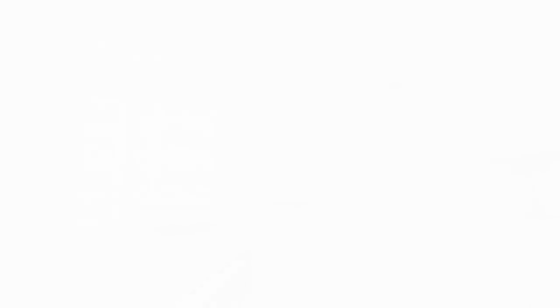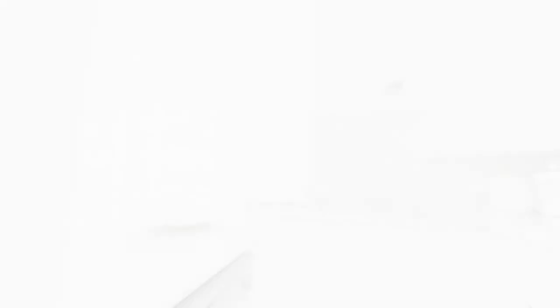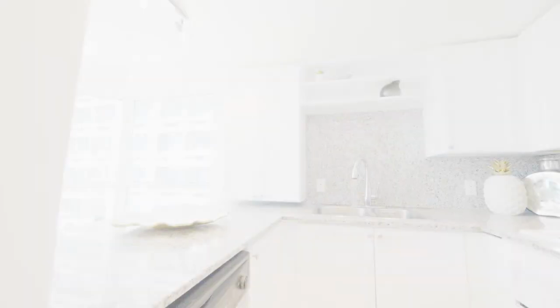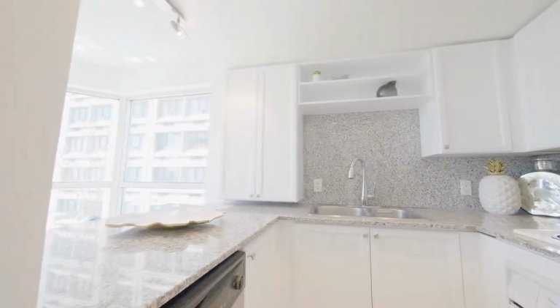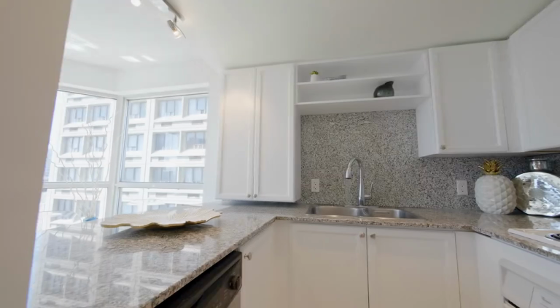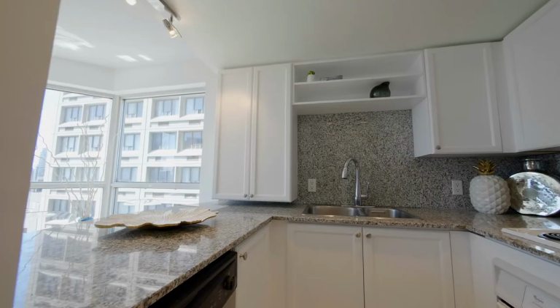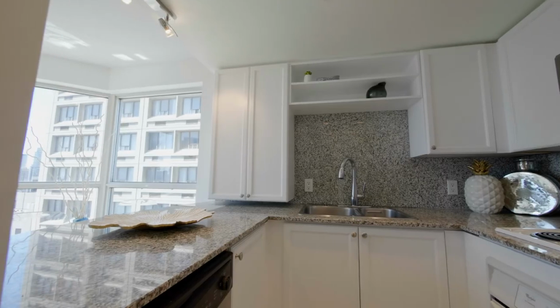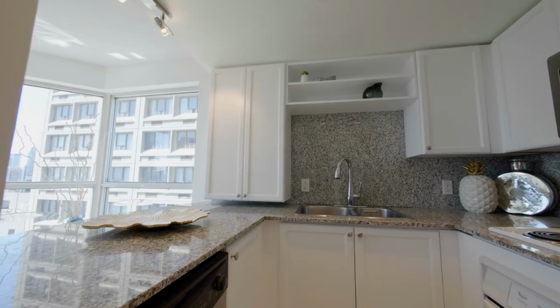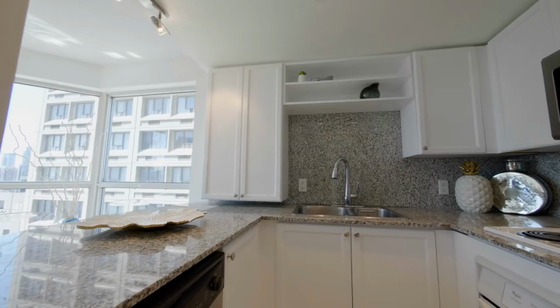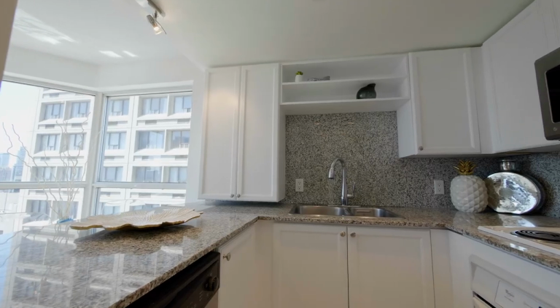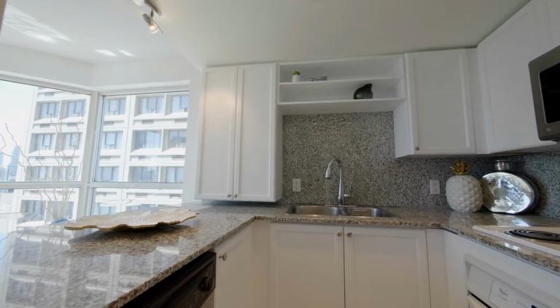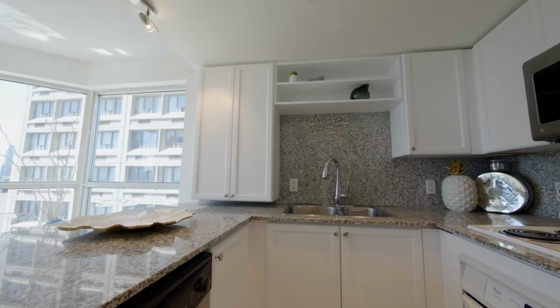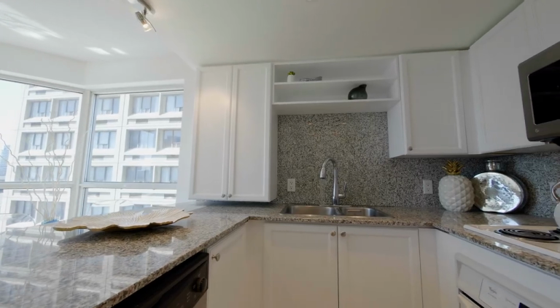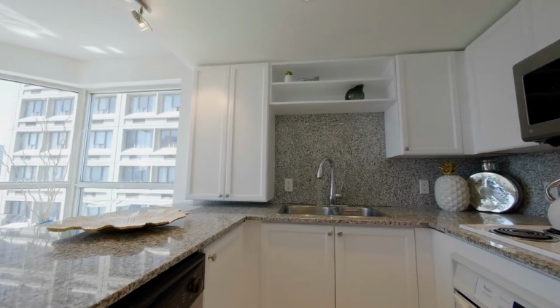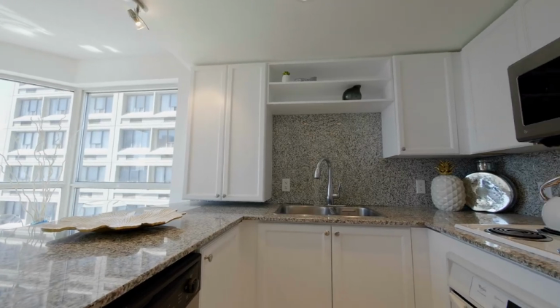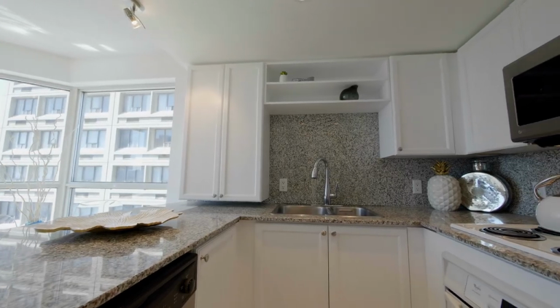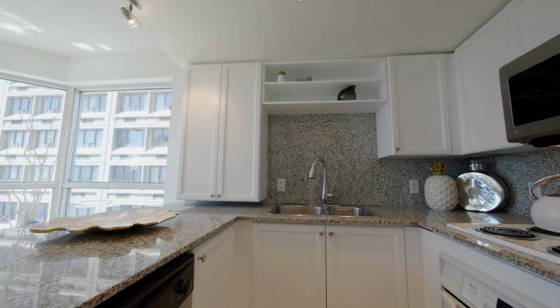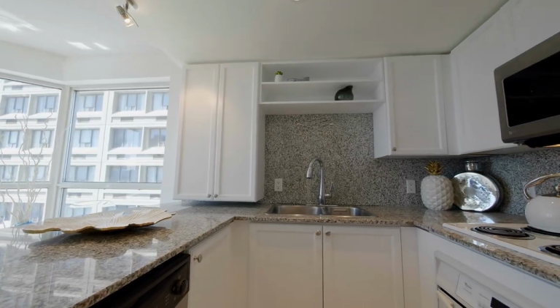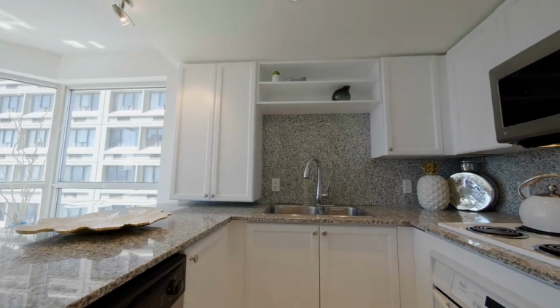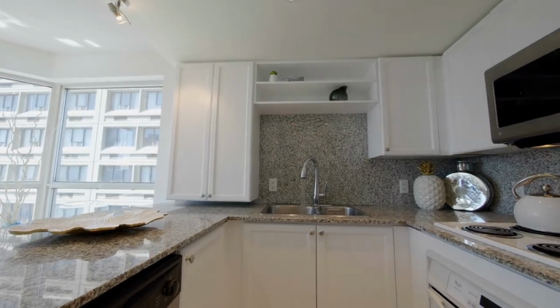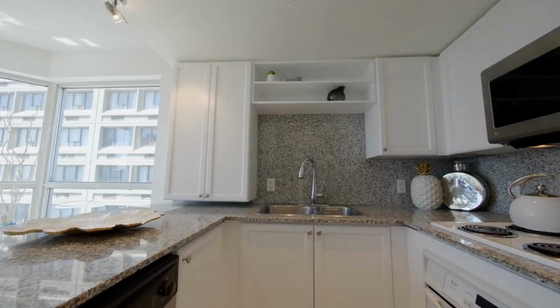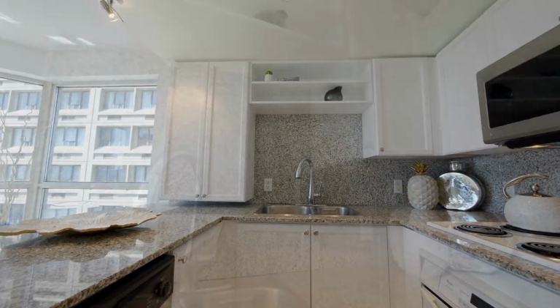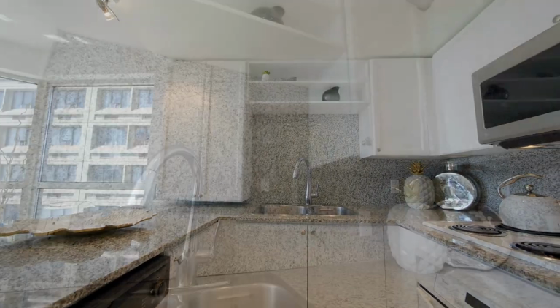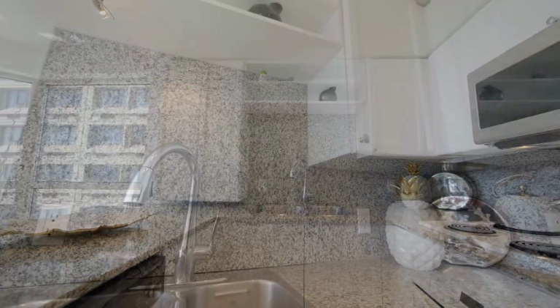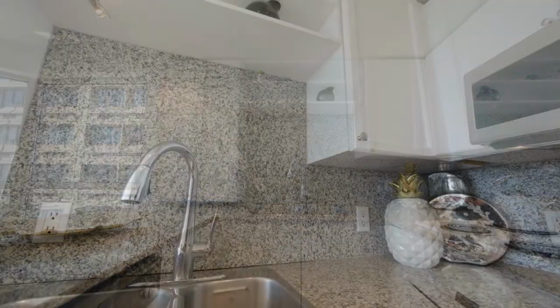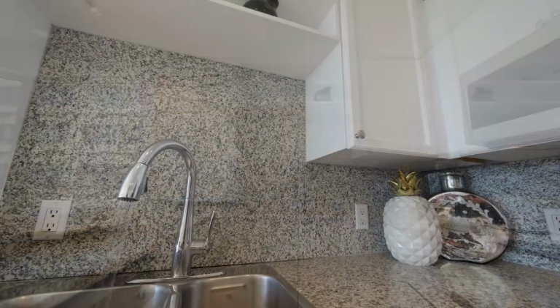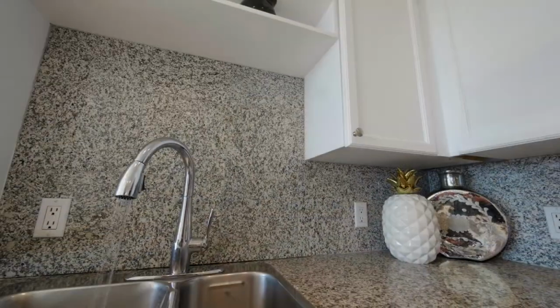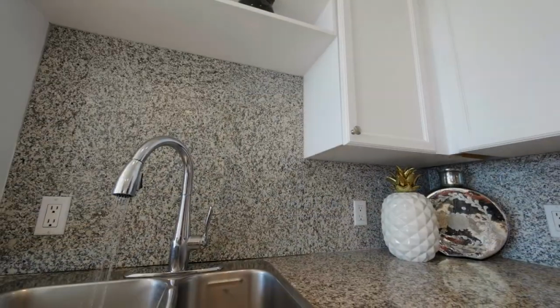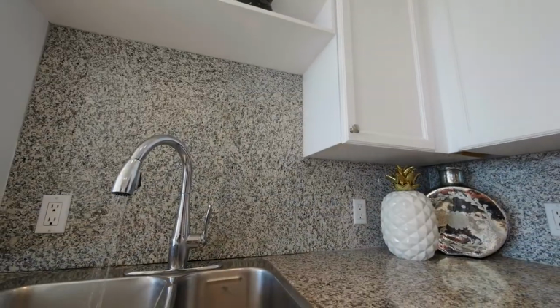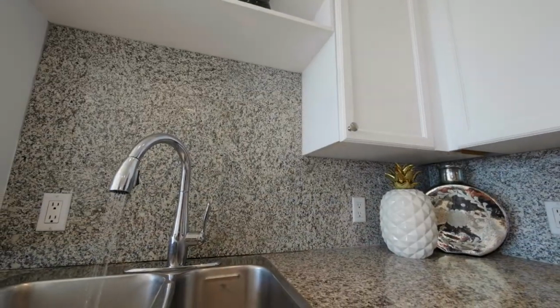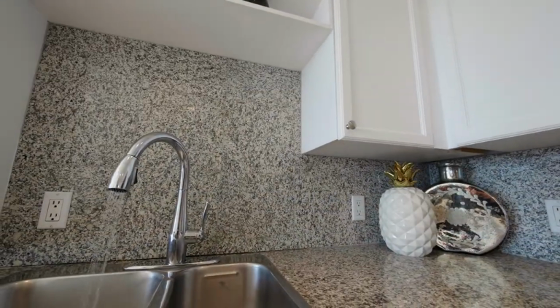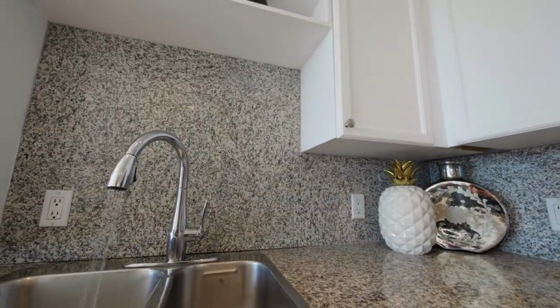The kitchen features granite counters along with a breakfast bar and pot lighting.